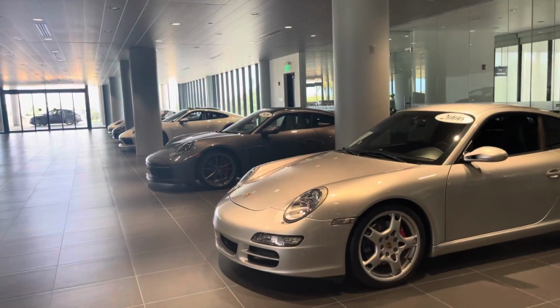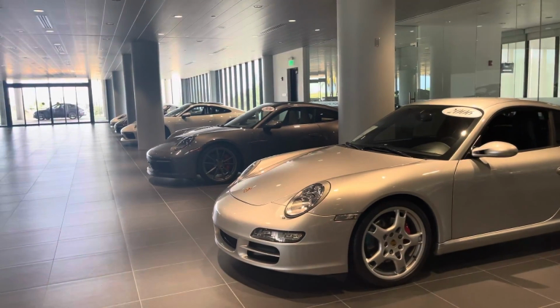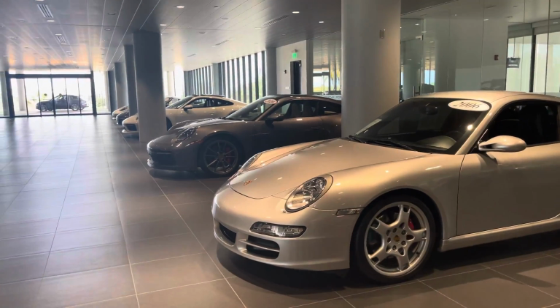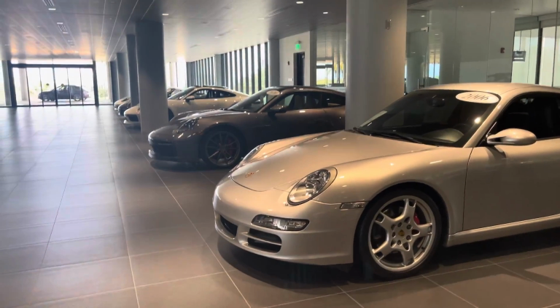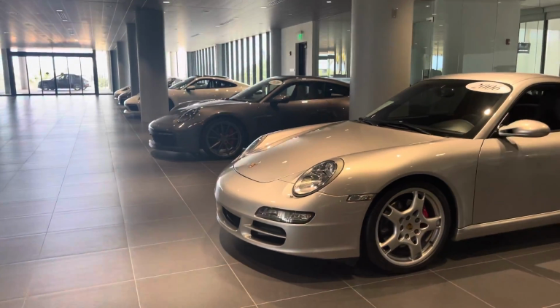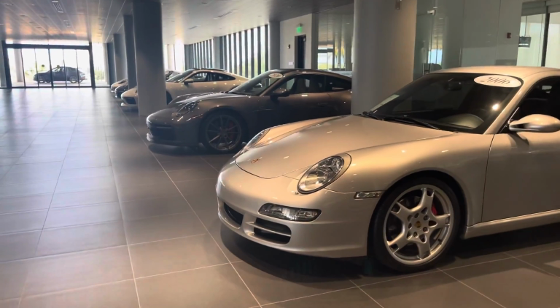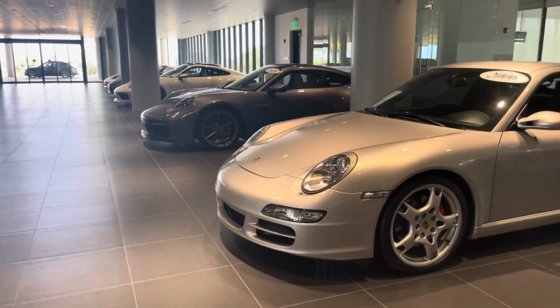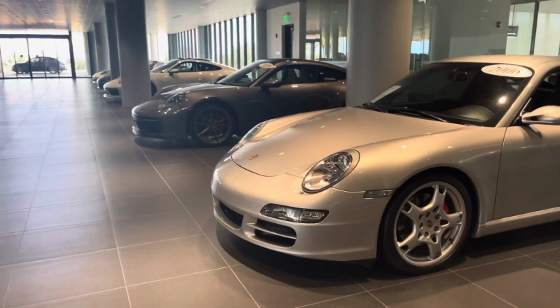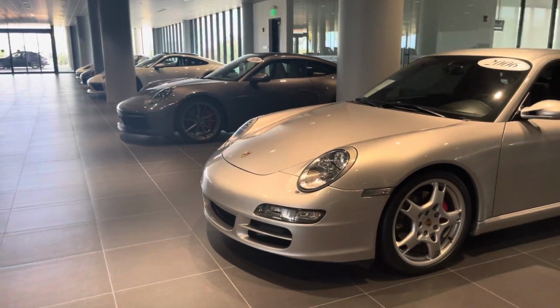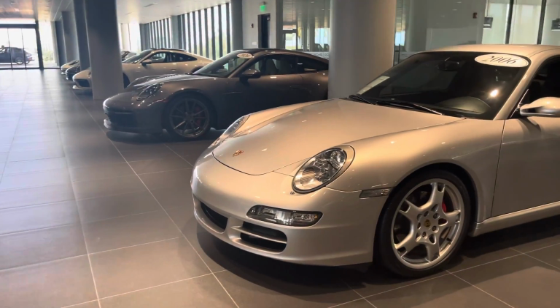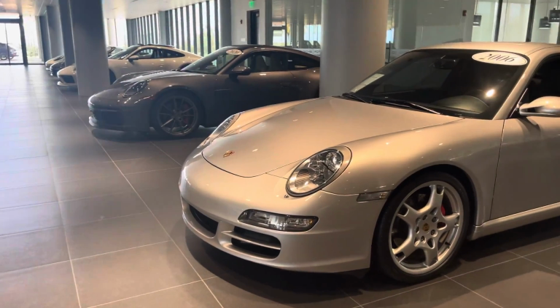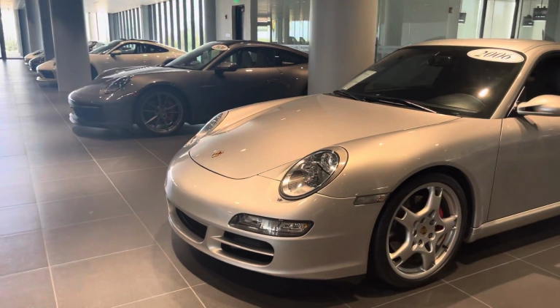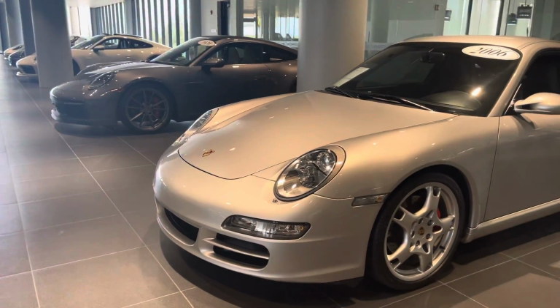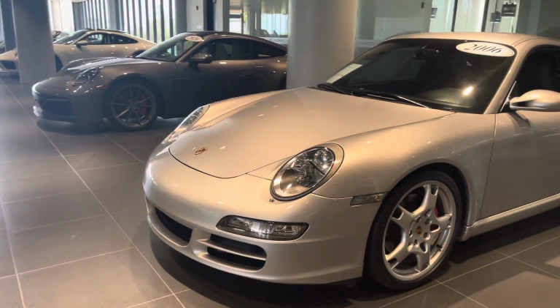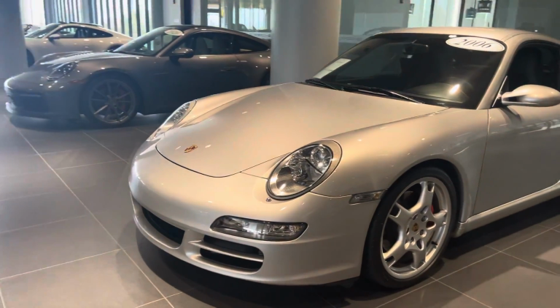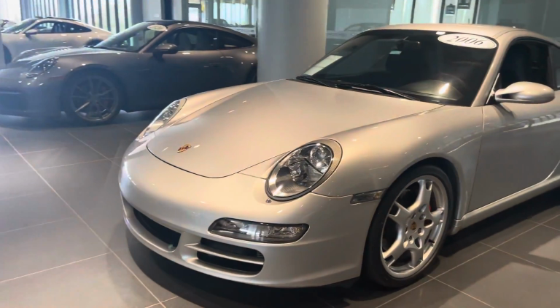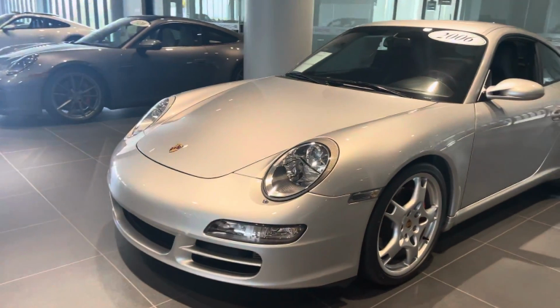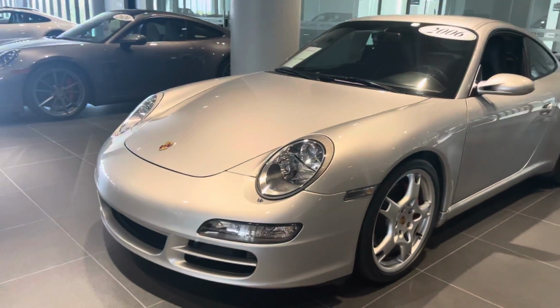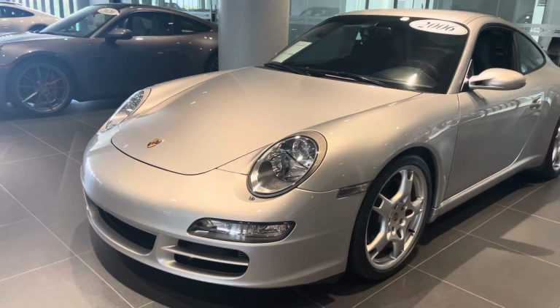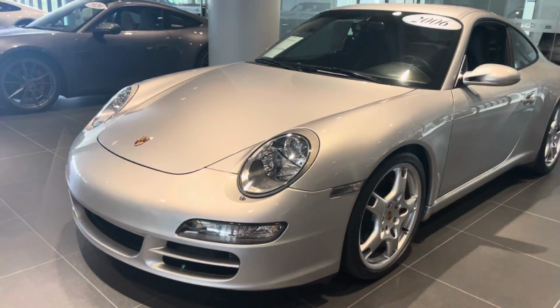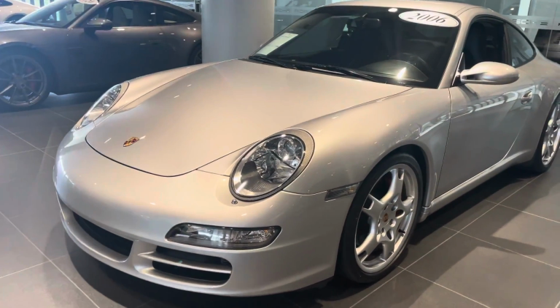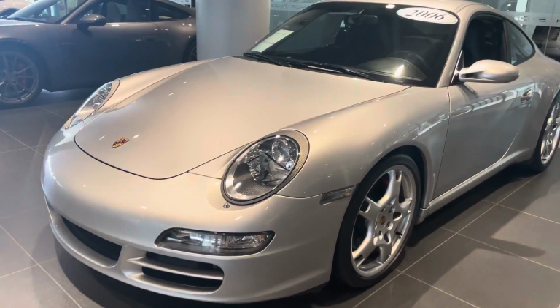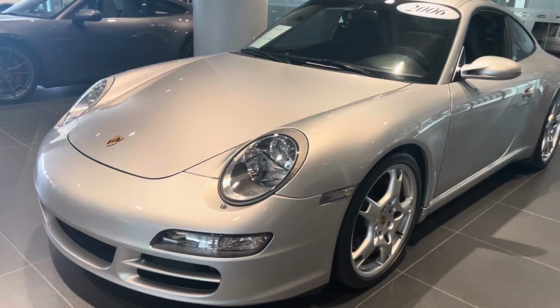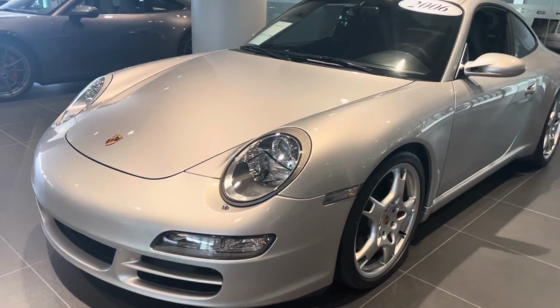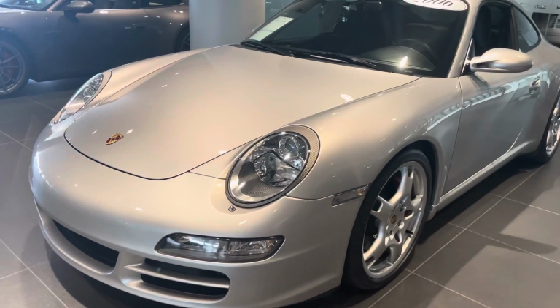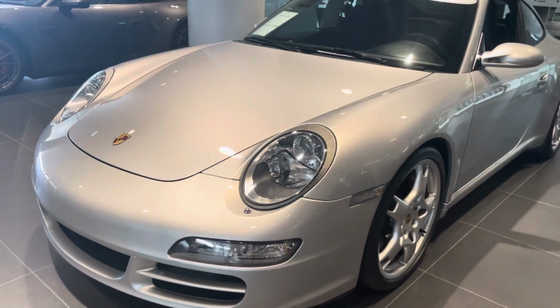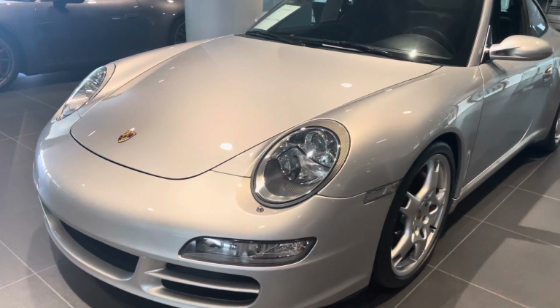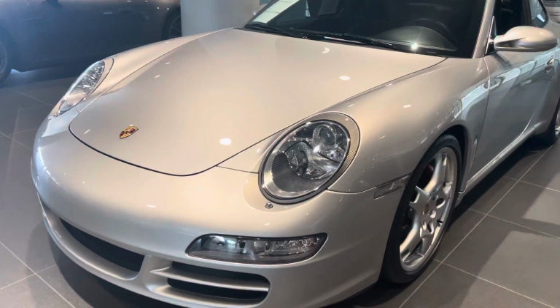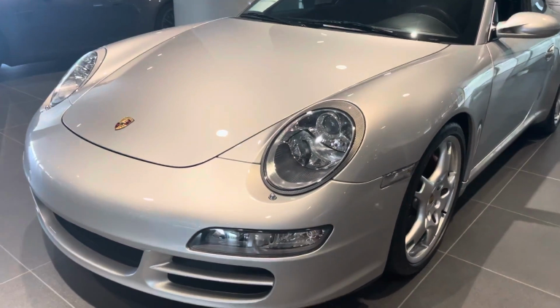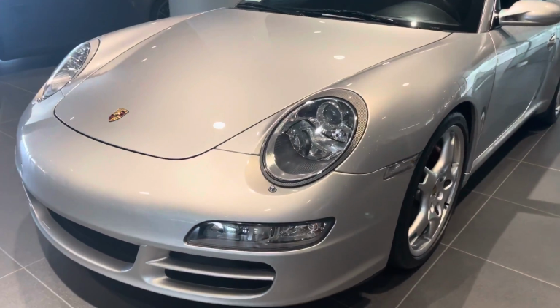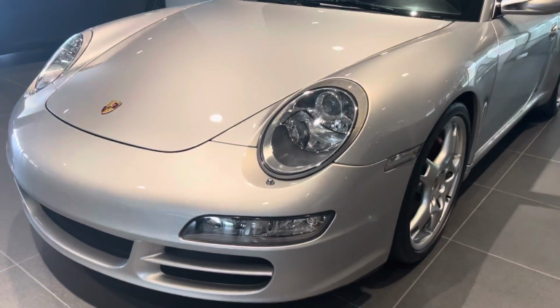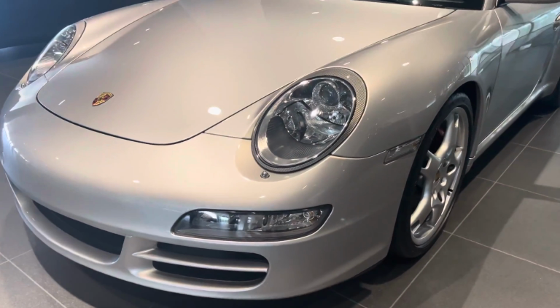Hi Joe, Jonathan here from Porsche South Orlando. Here it is, the 2006 911 Carrera S.